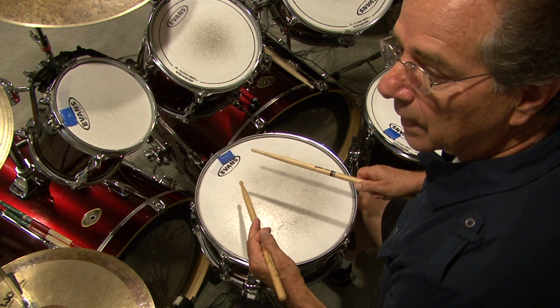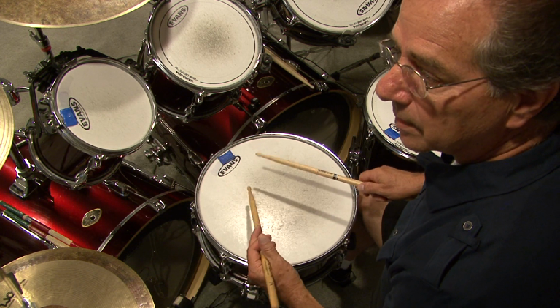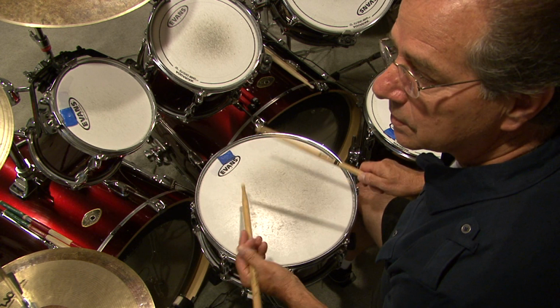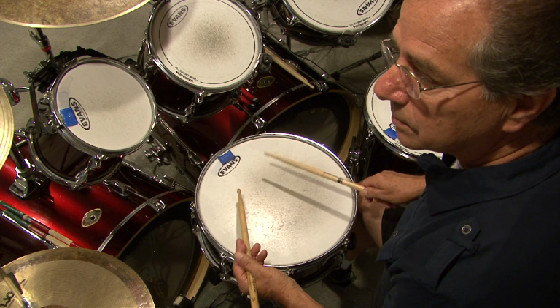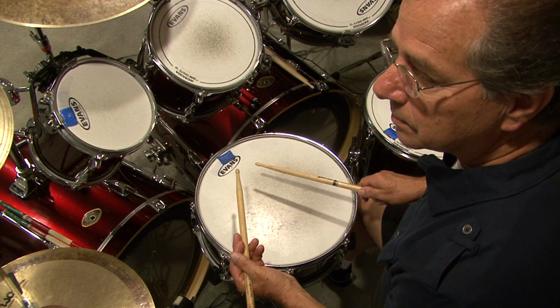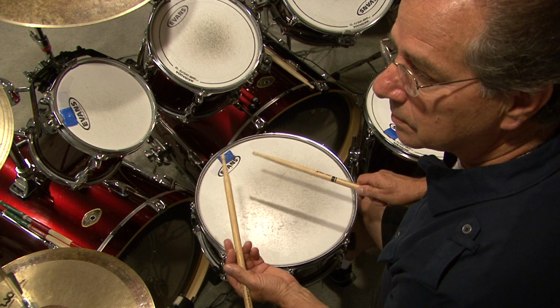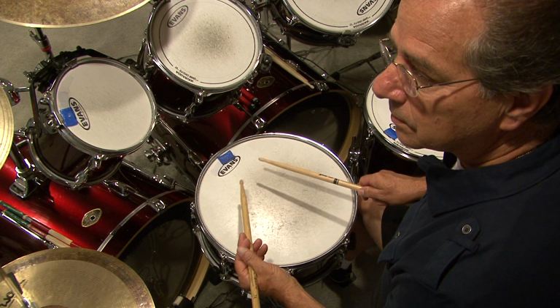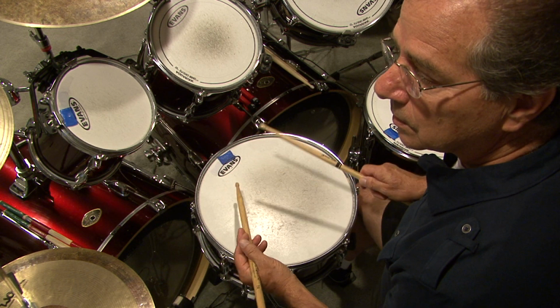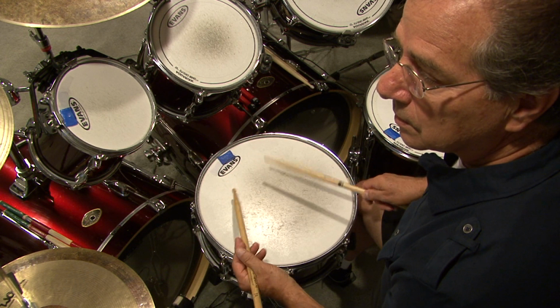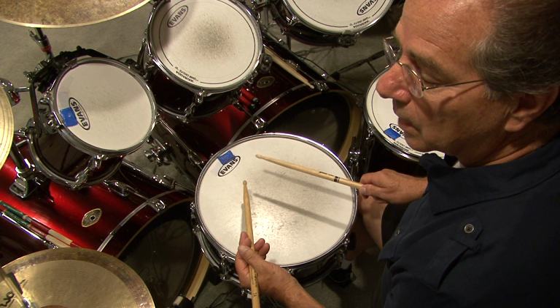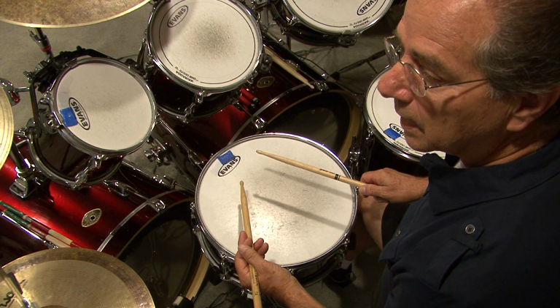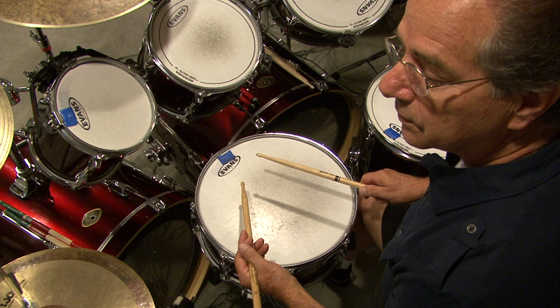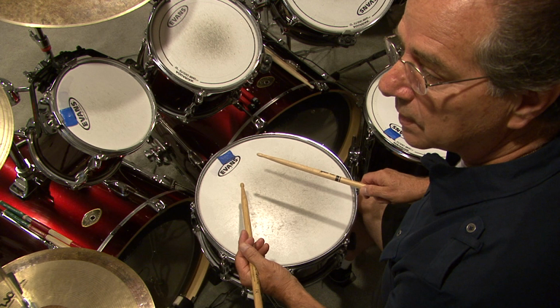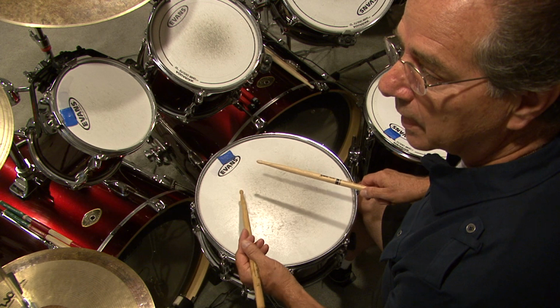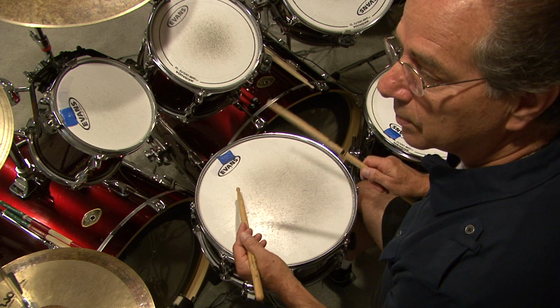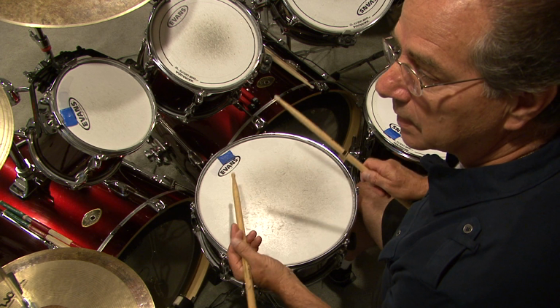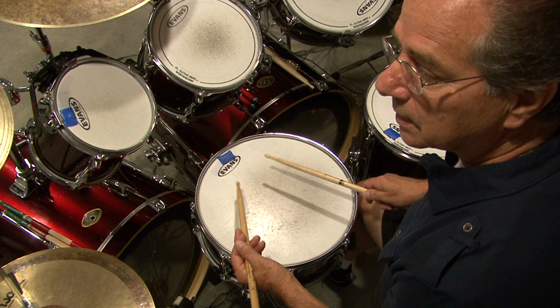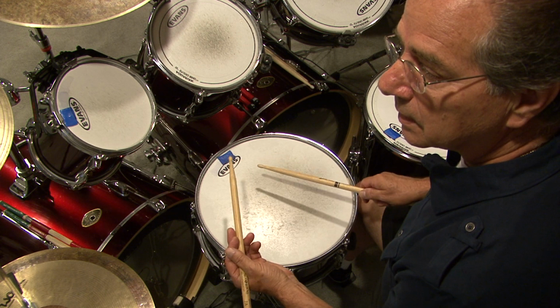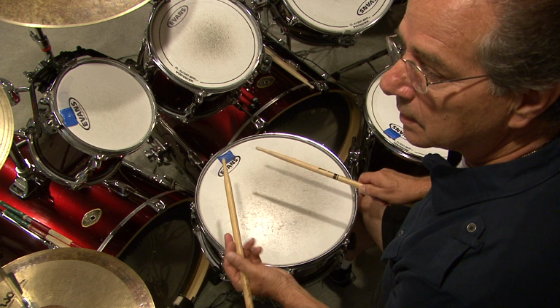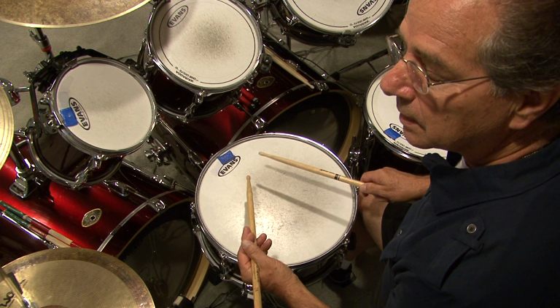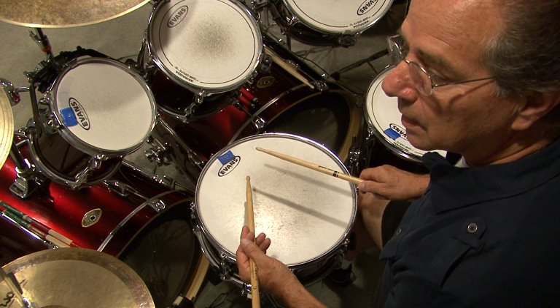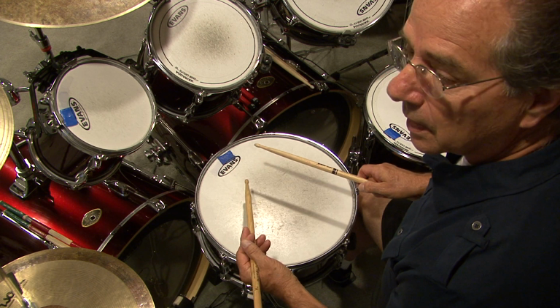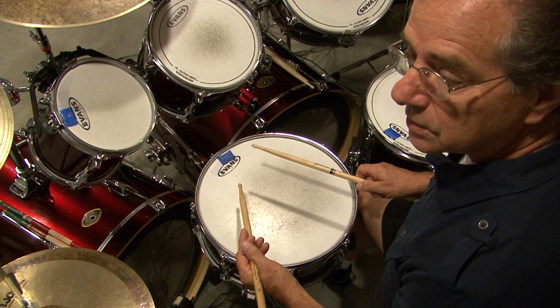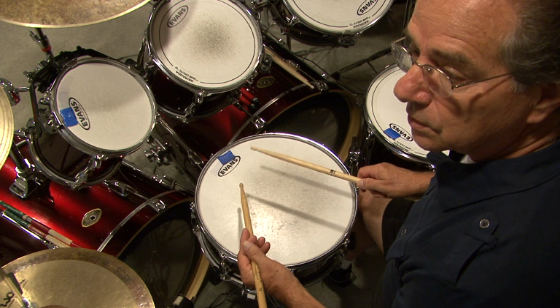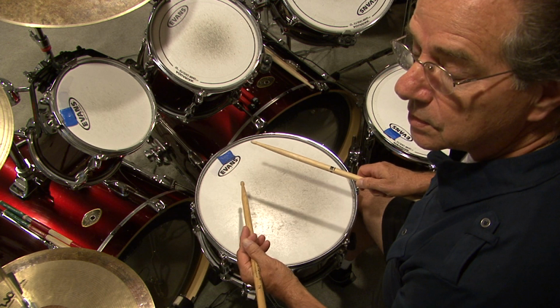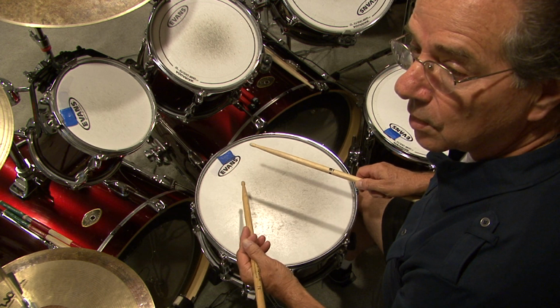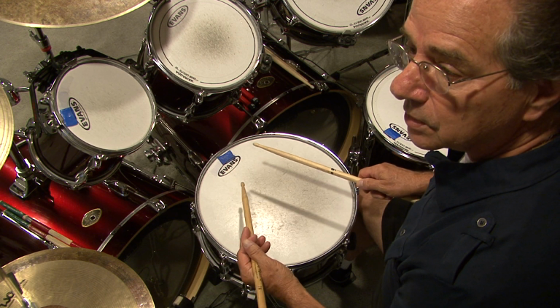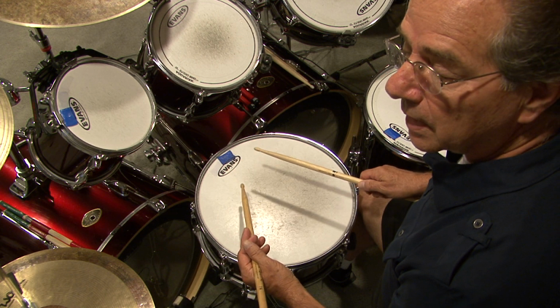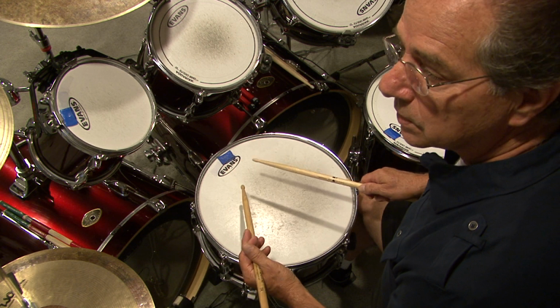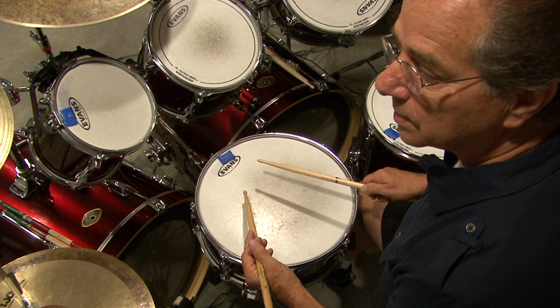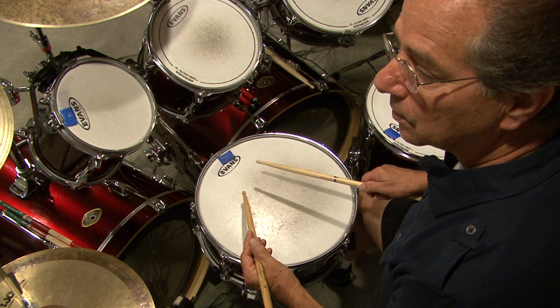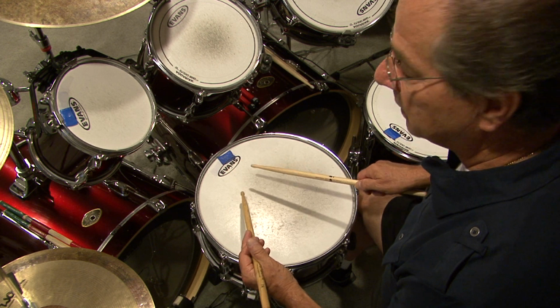Flams. Right hand, left hand — flam played. How is it used in a marching band? Real simple — watch.